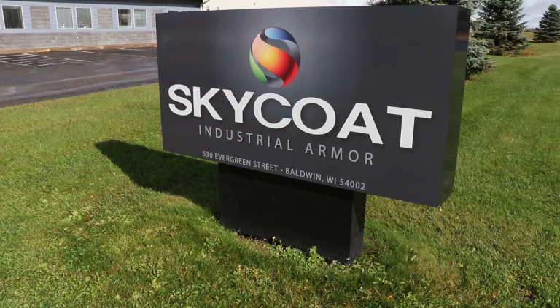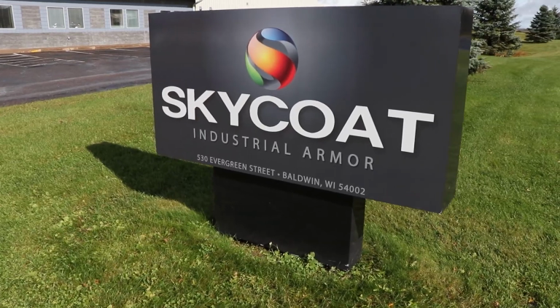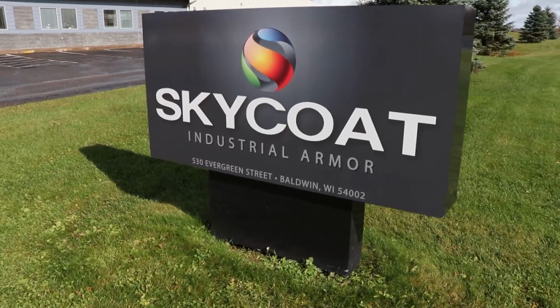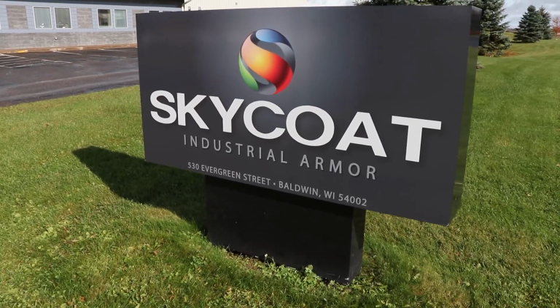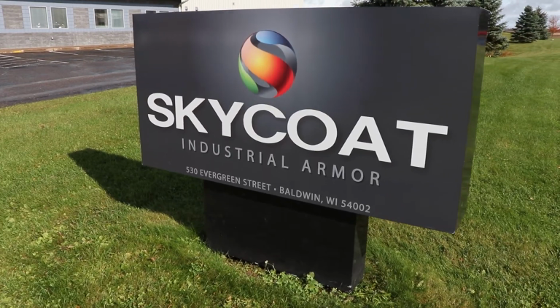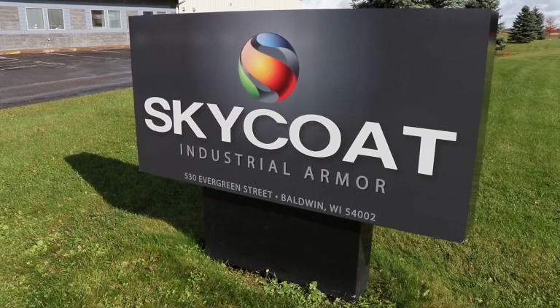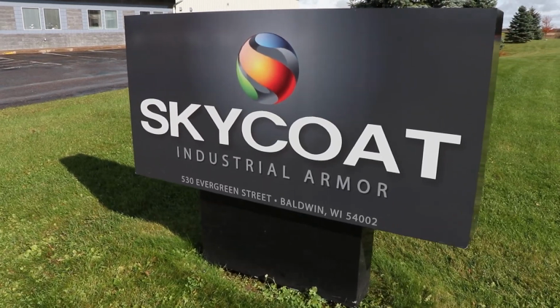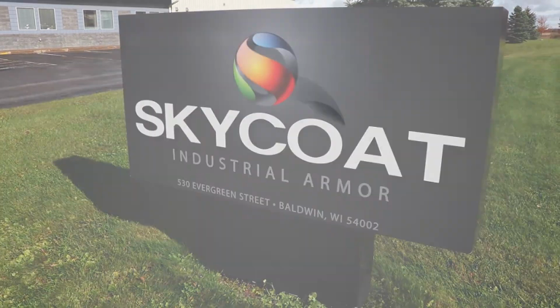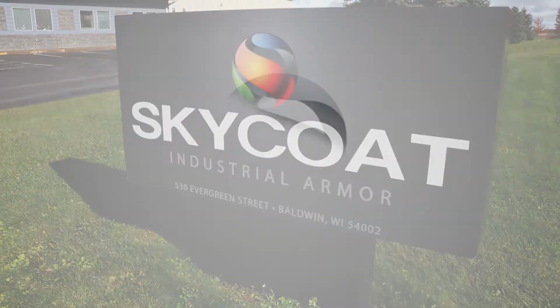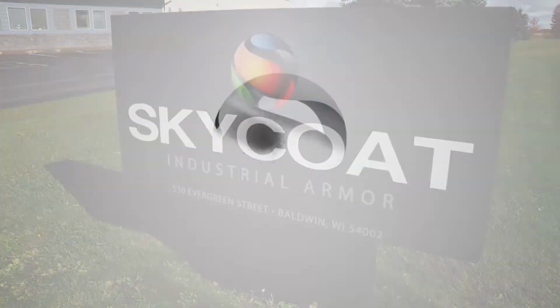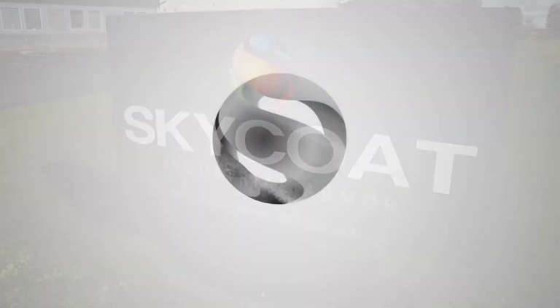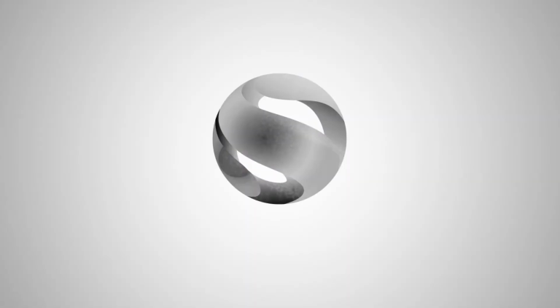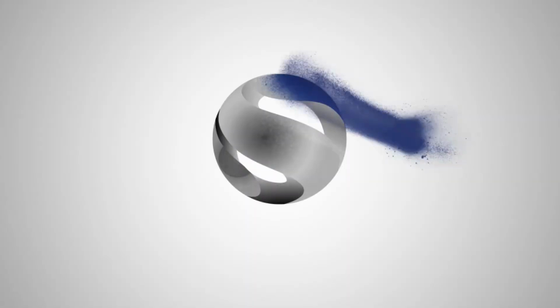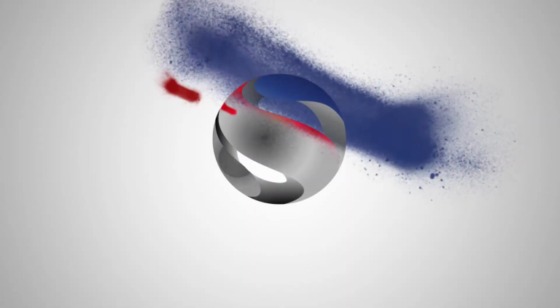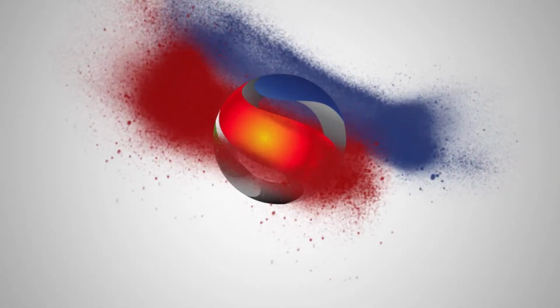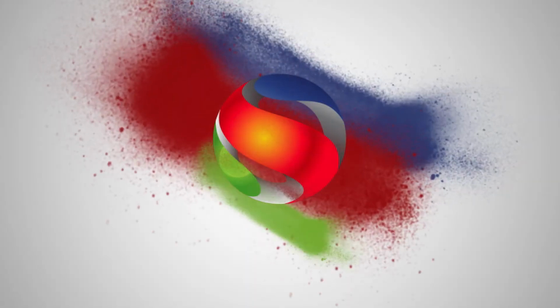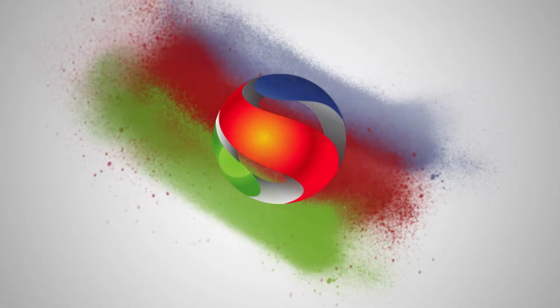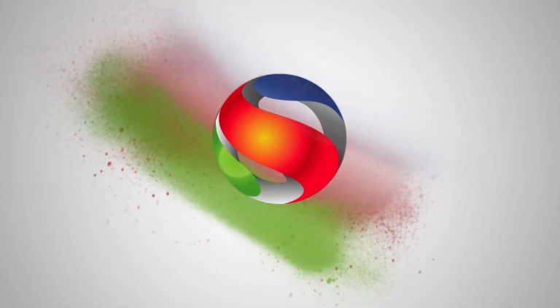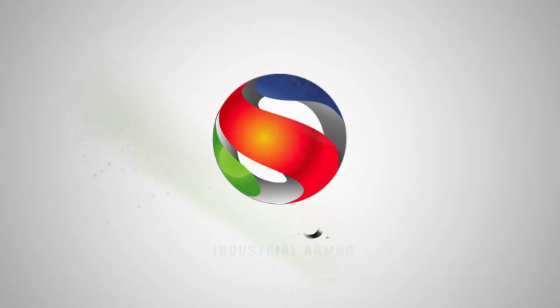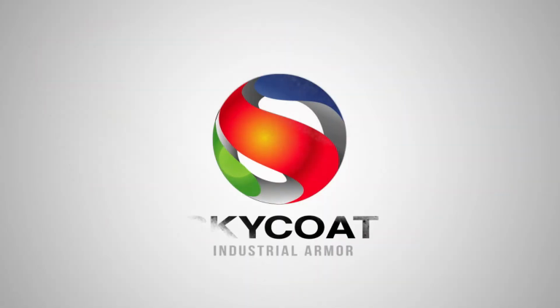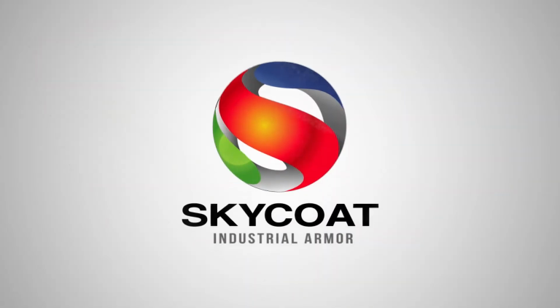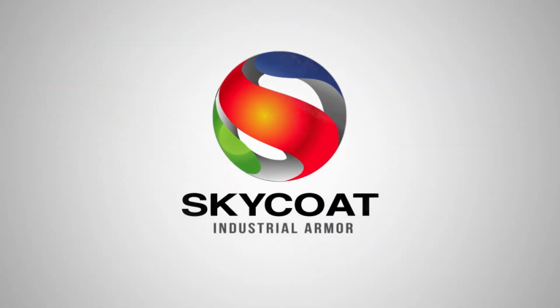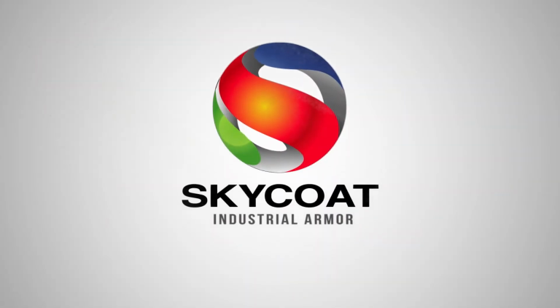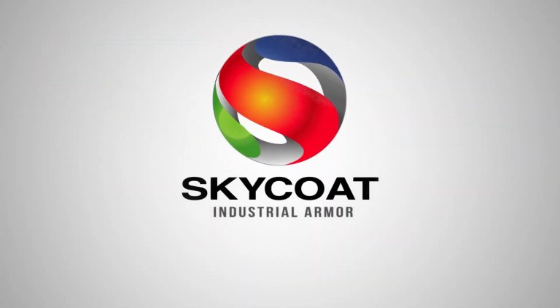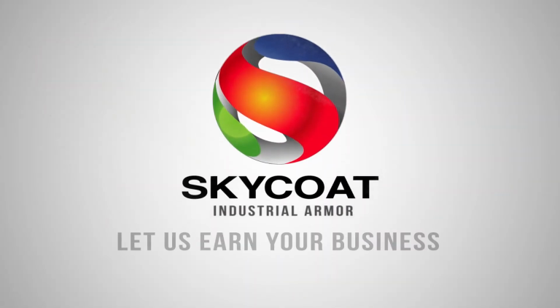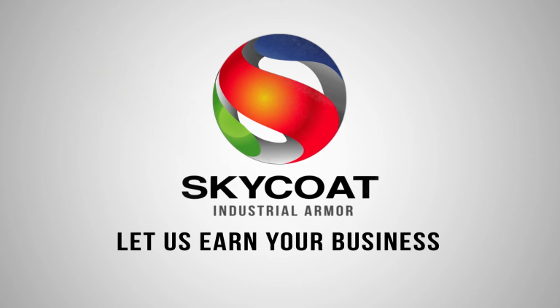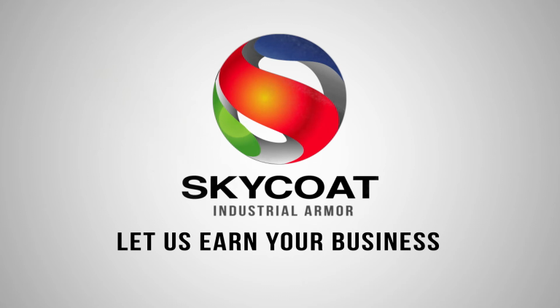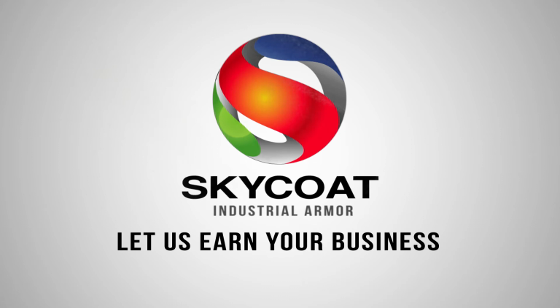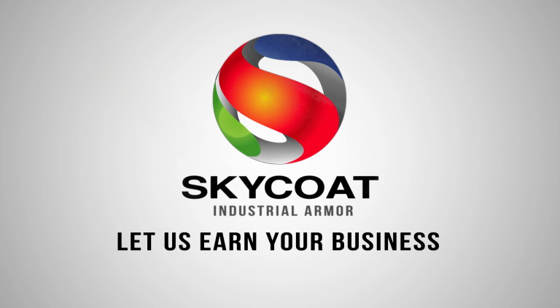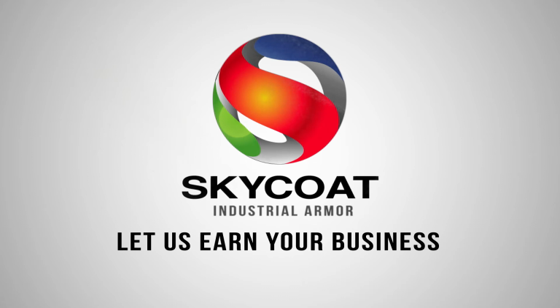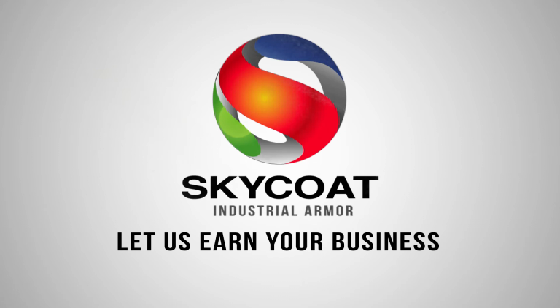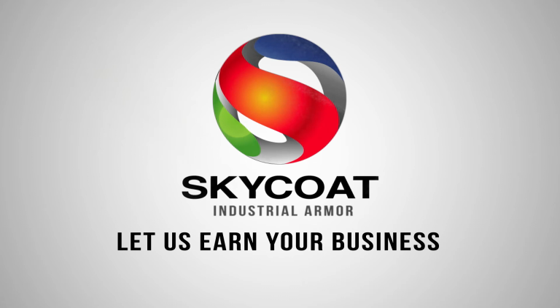Skycoat Industrial Armor. Send us your project. Let us earn your business.